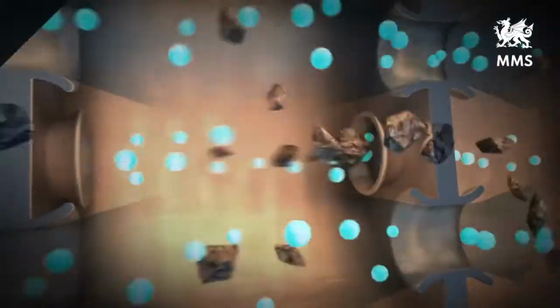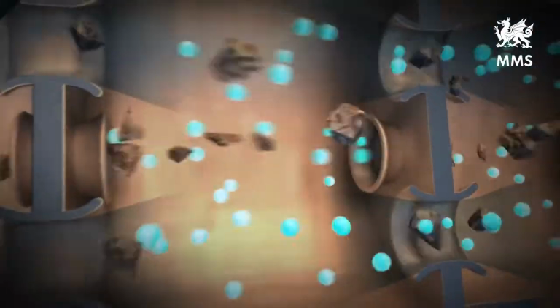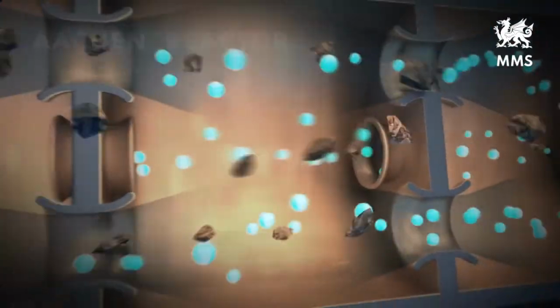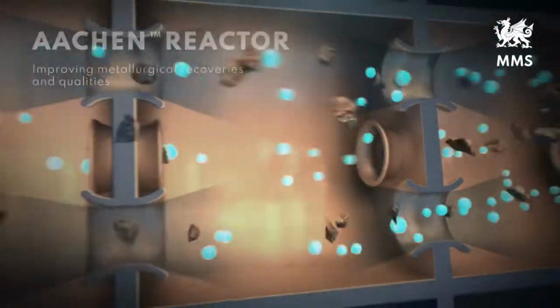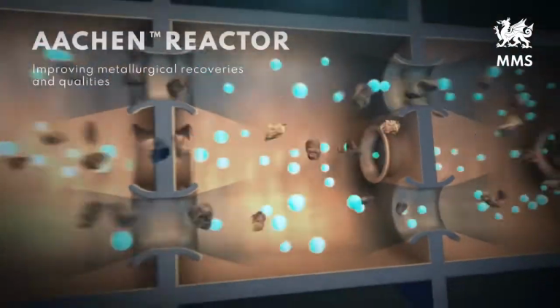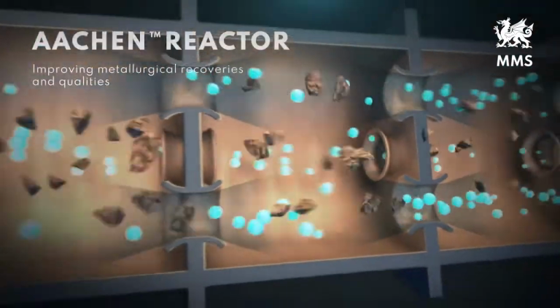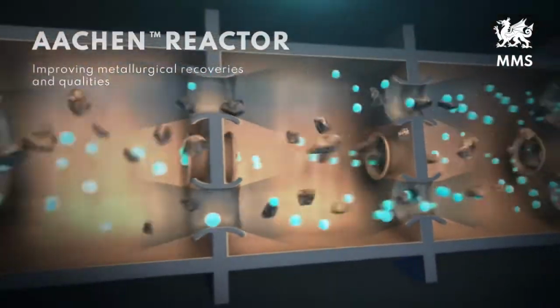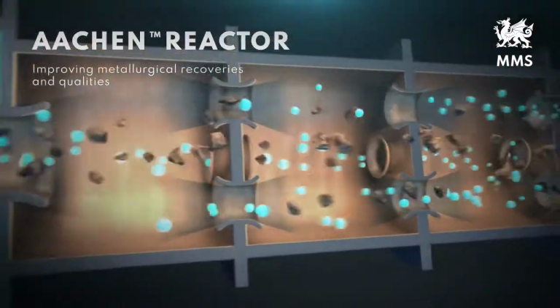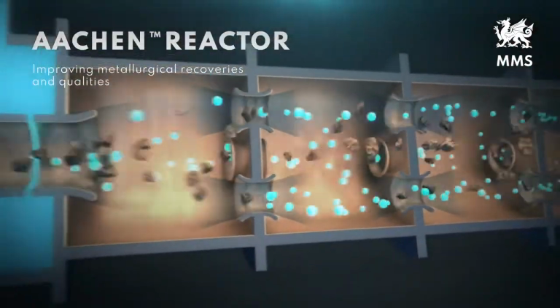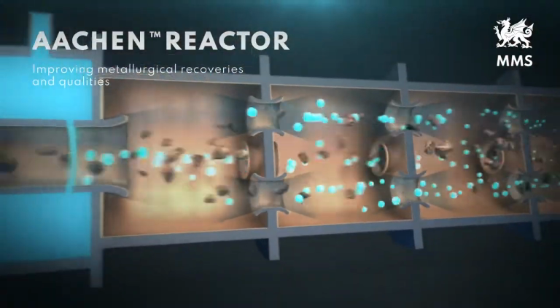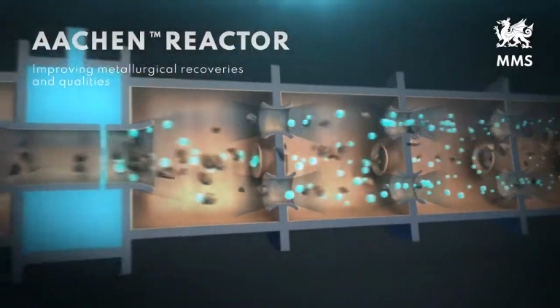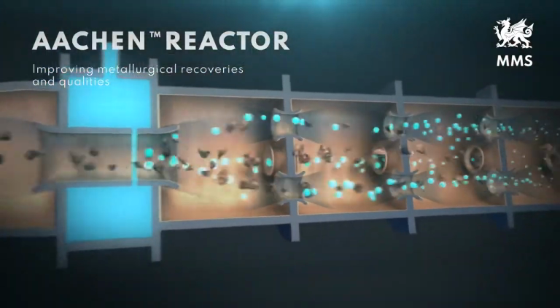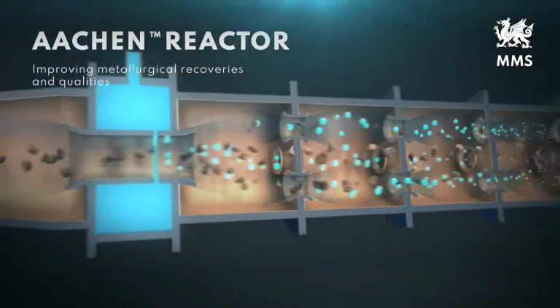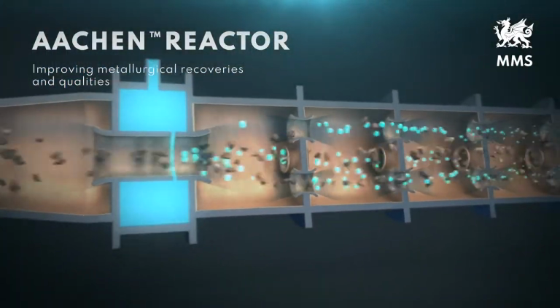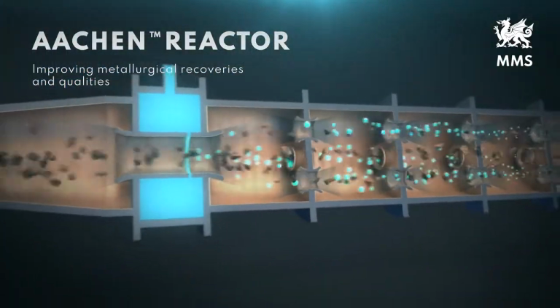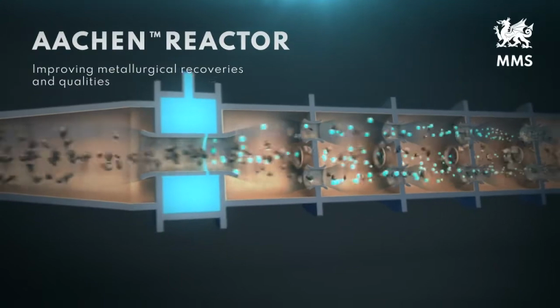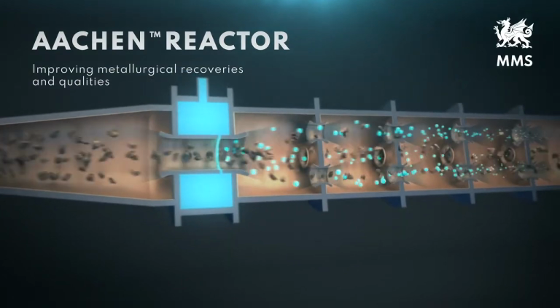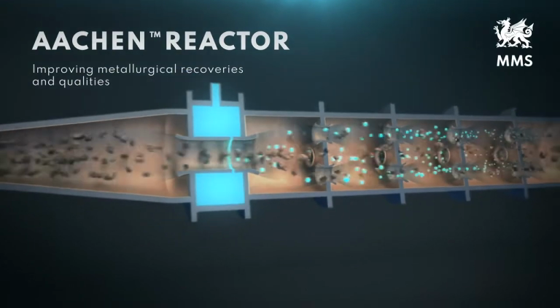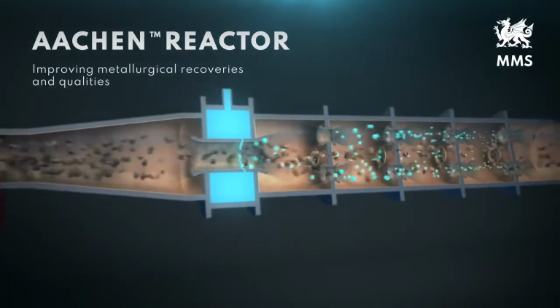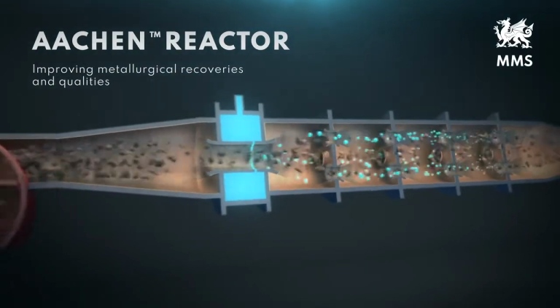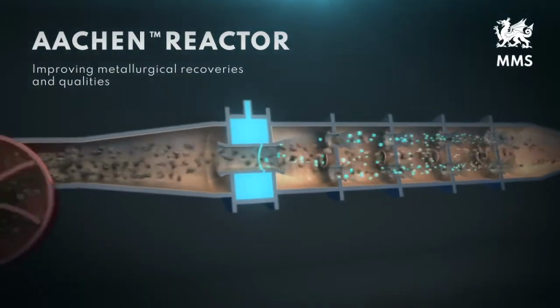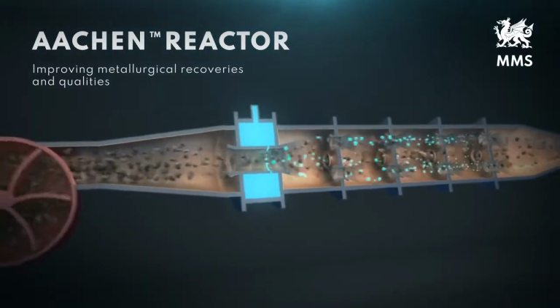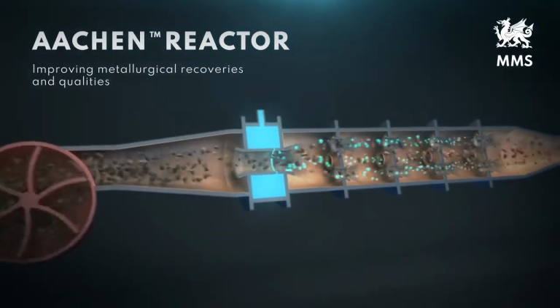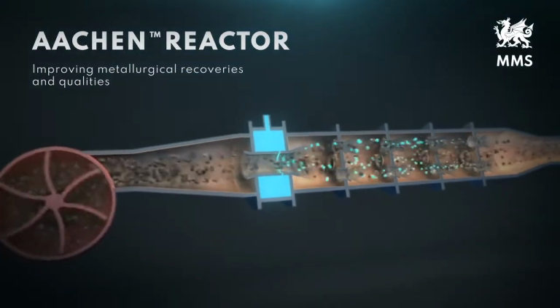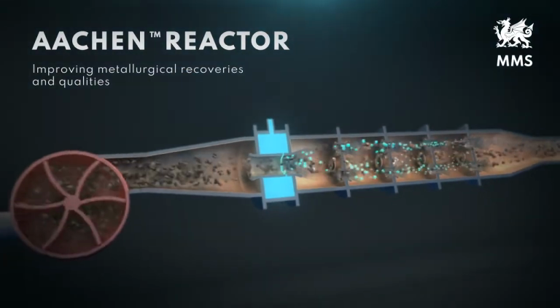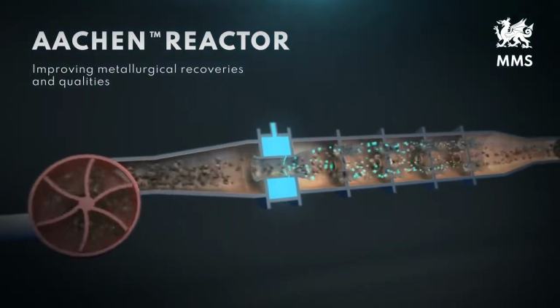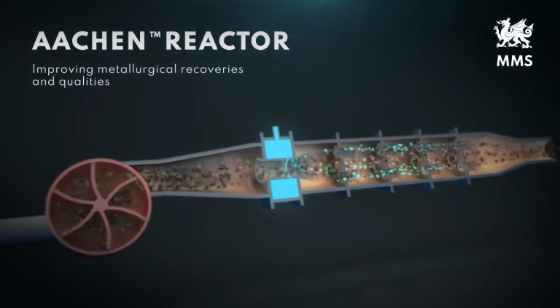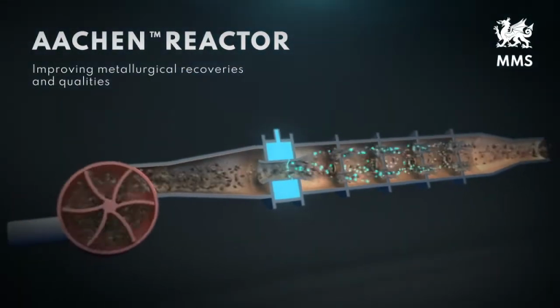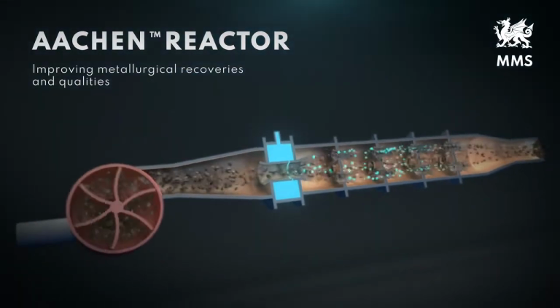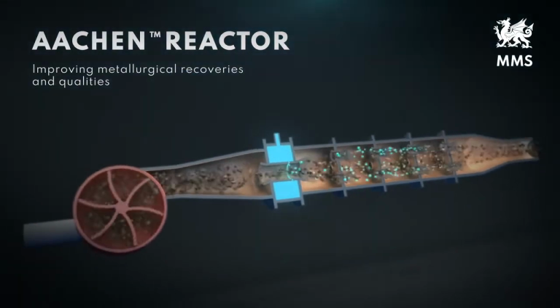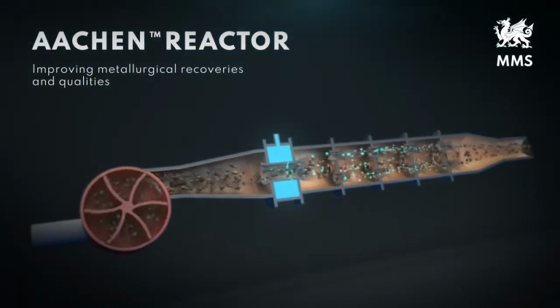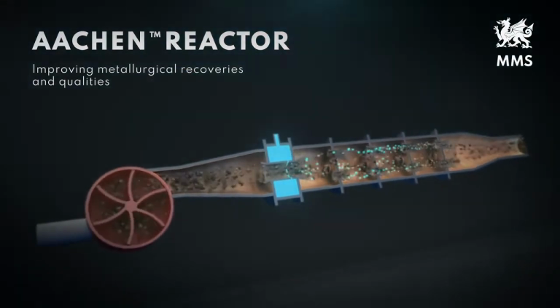Boost your chemical reactions and improve metallurgical recoveries and qualities with the Archon Reactor.